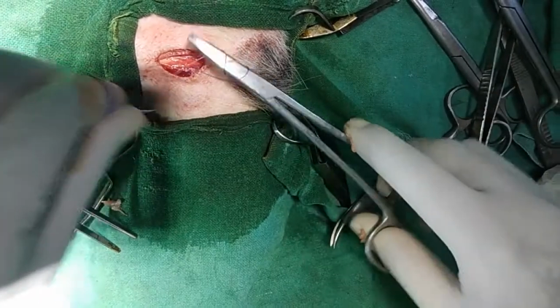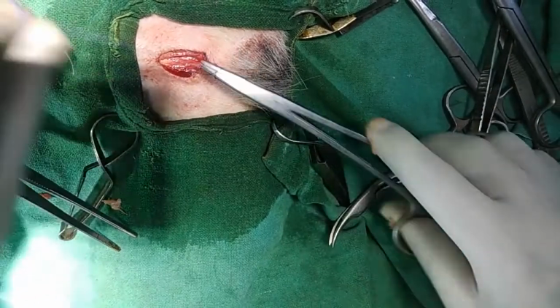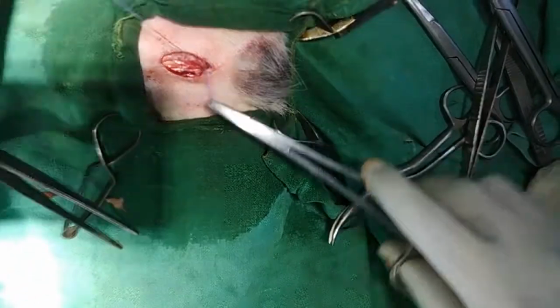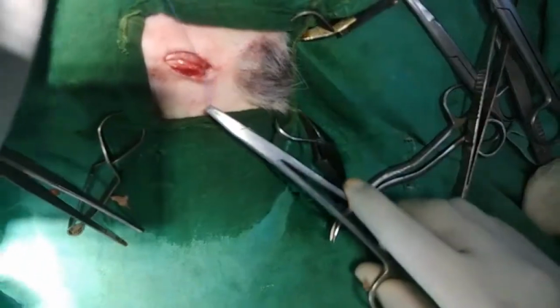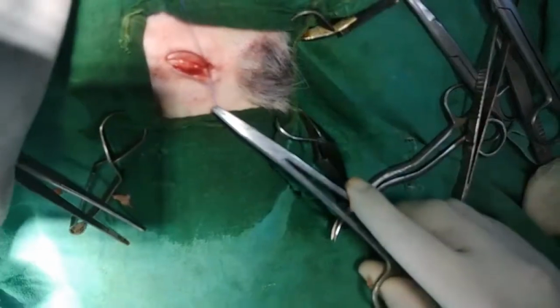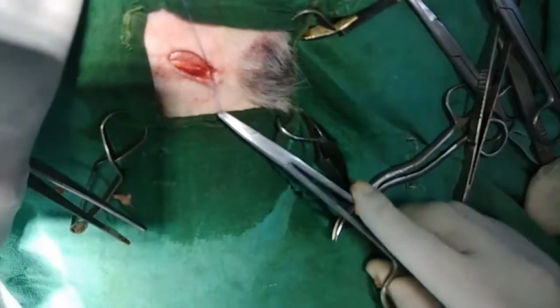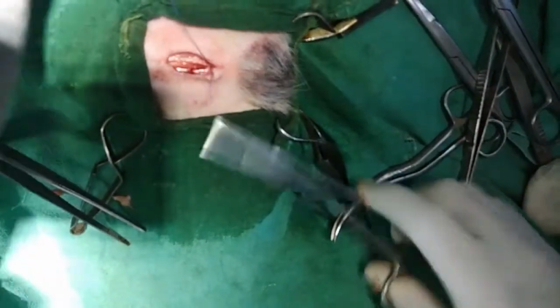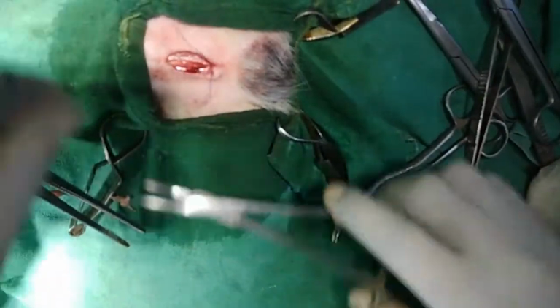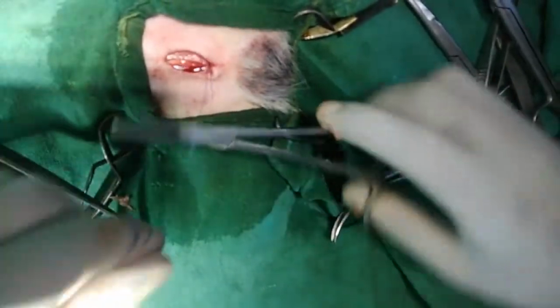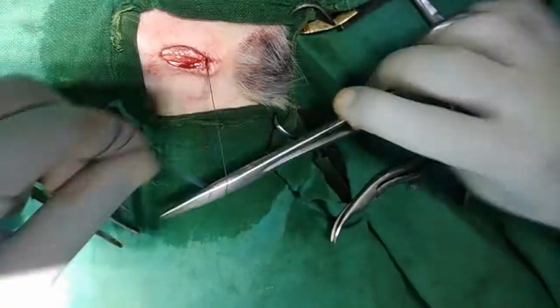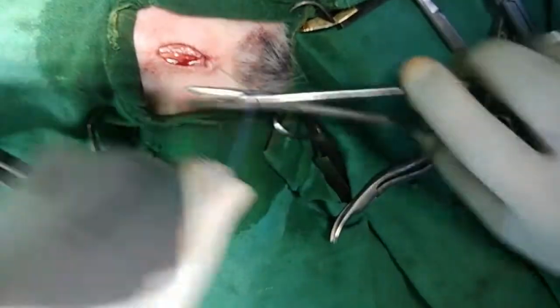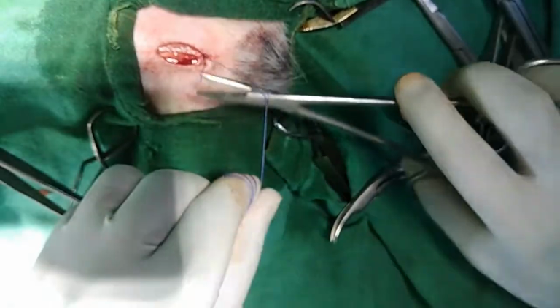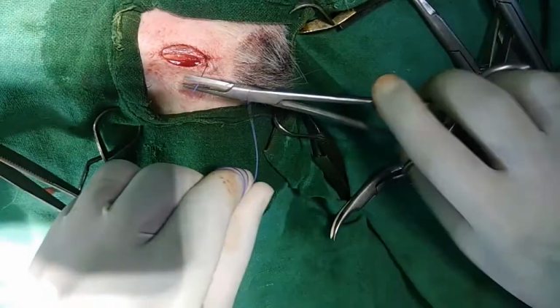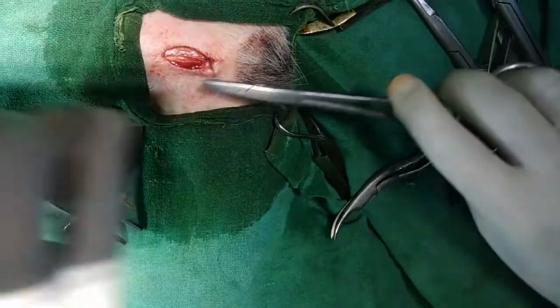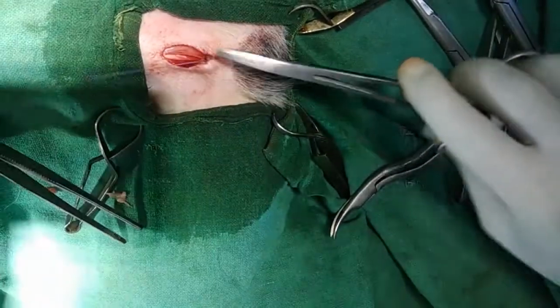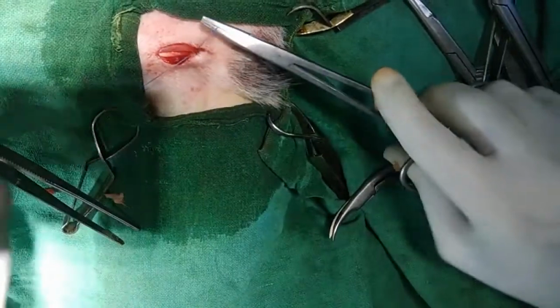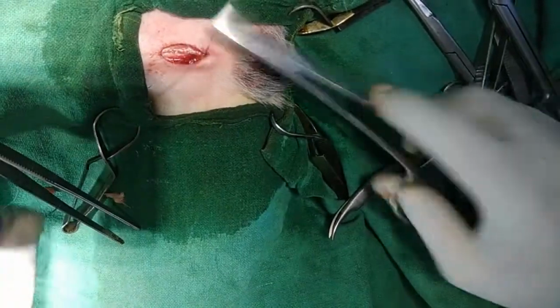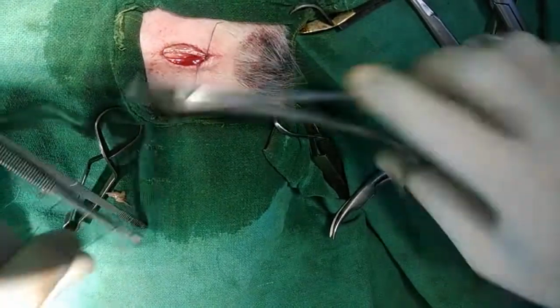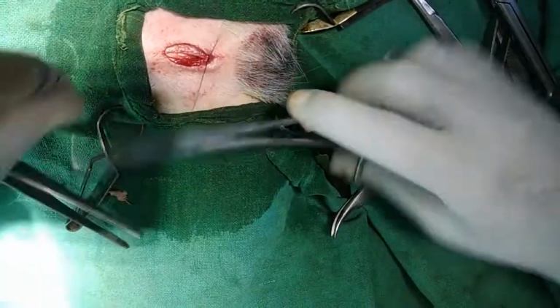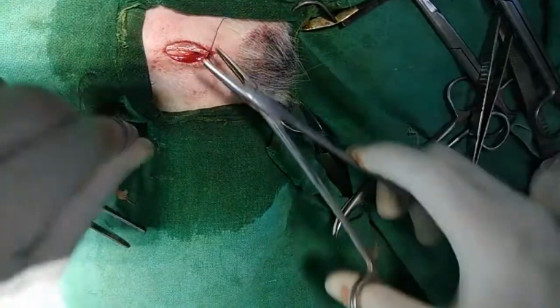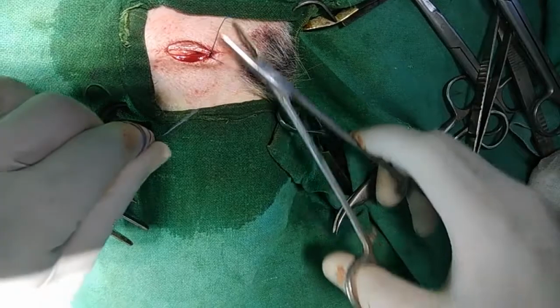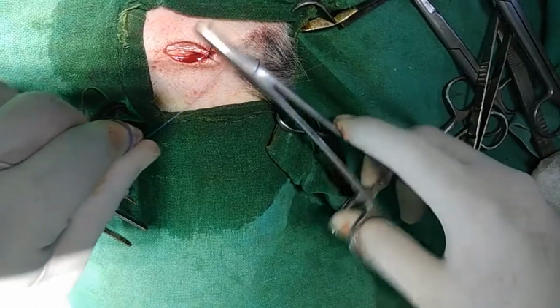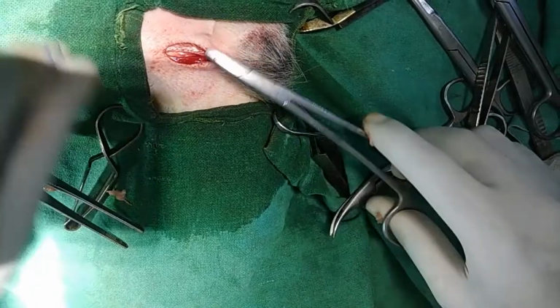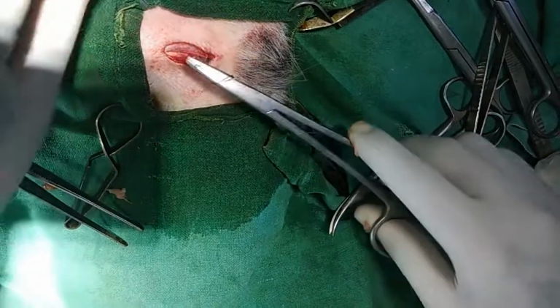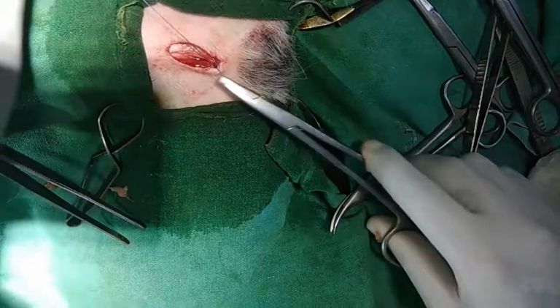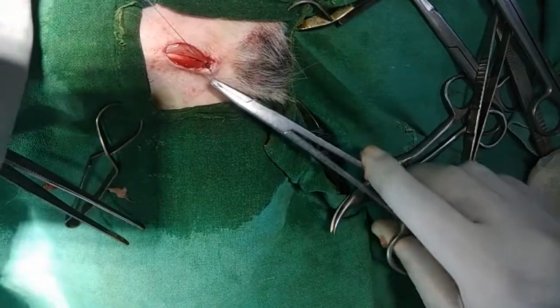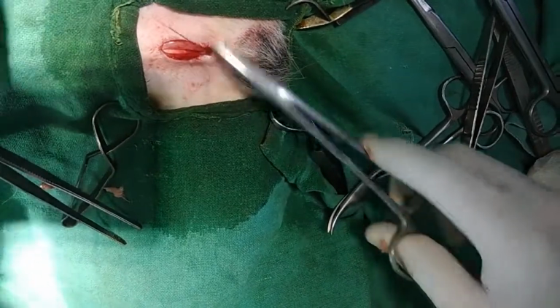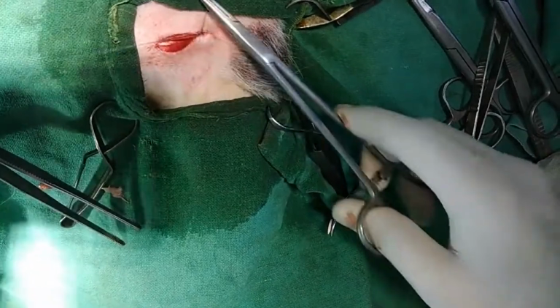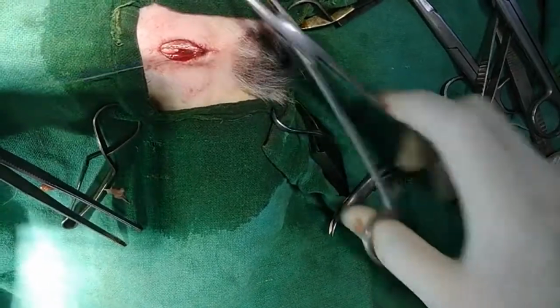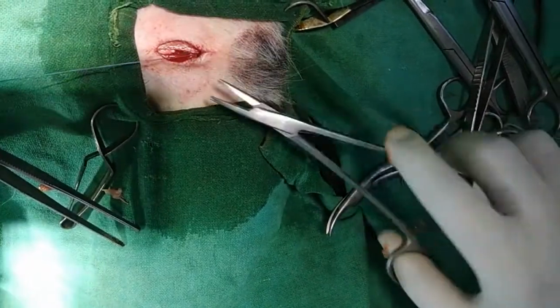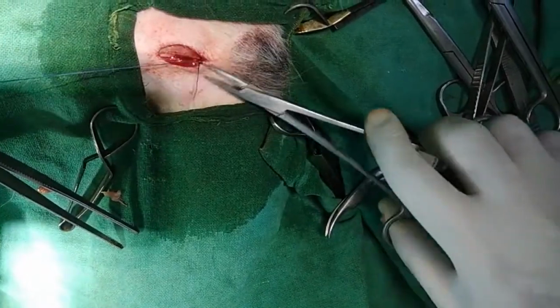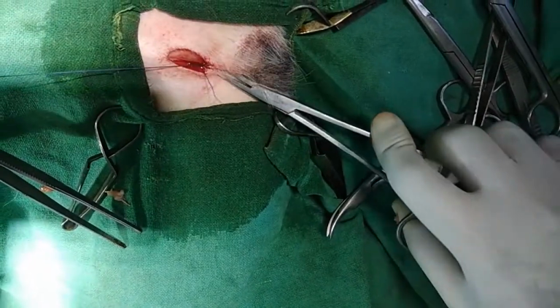The scrotum is not going to cause any problem in infection — it is already scrubbed so many times and we applied povidone-iodine.